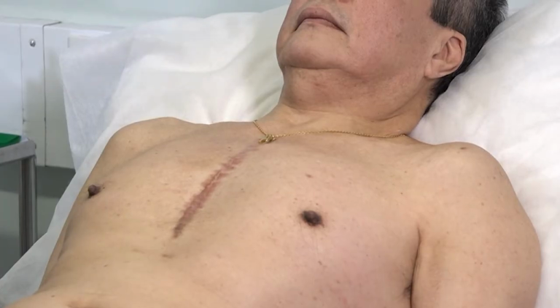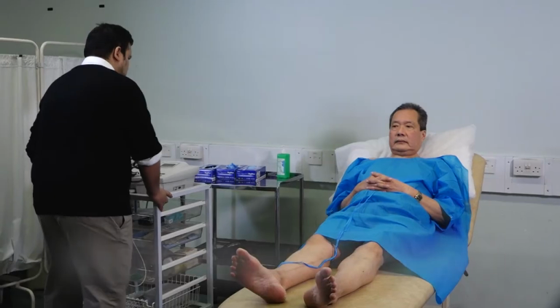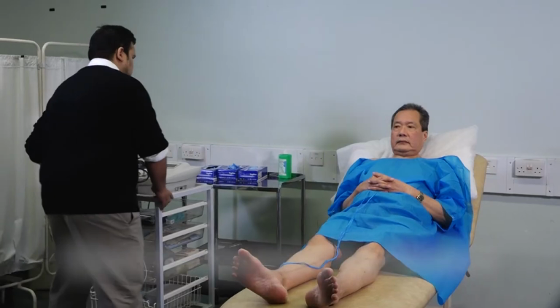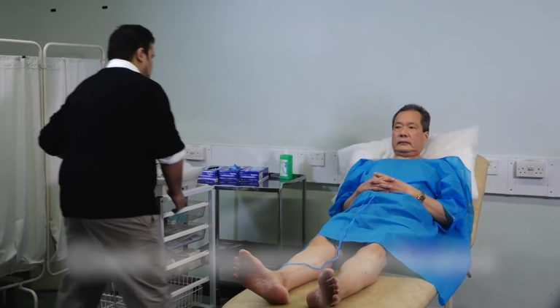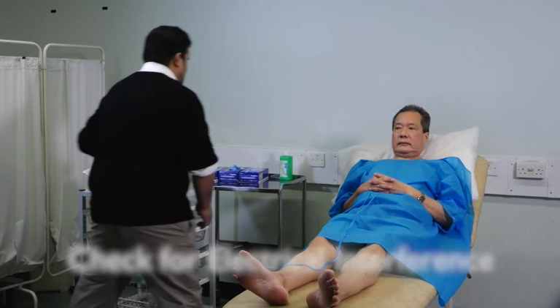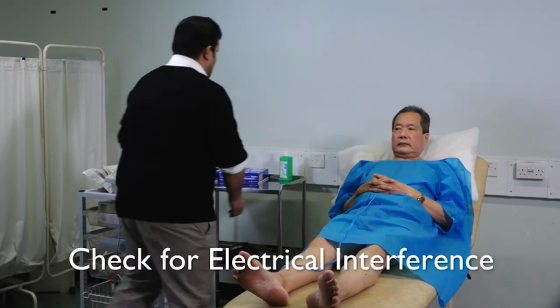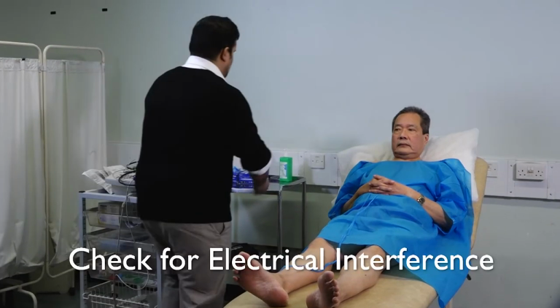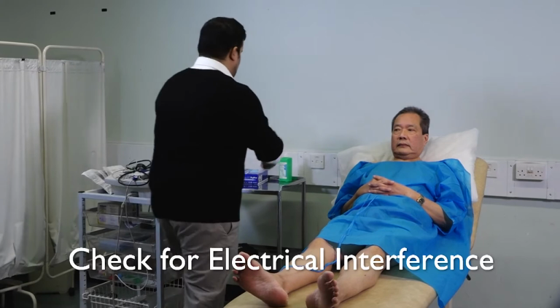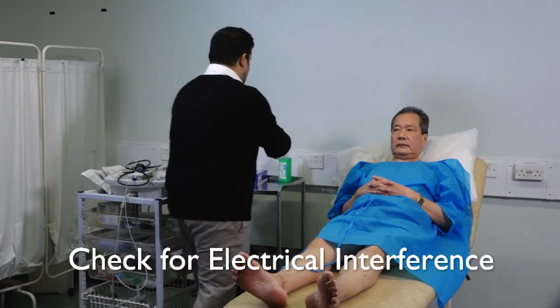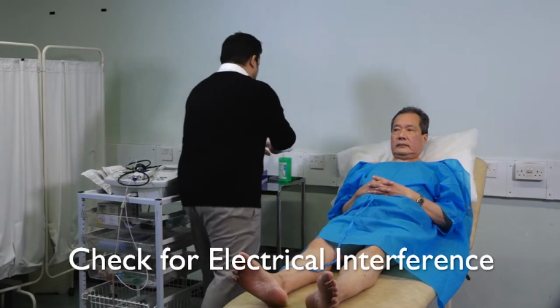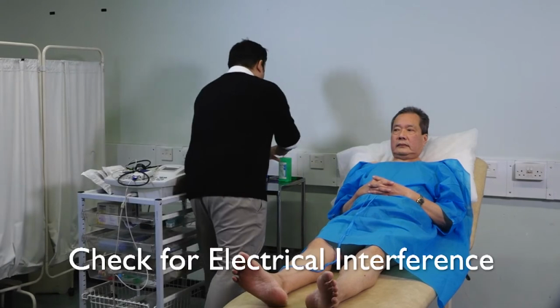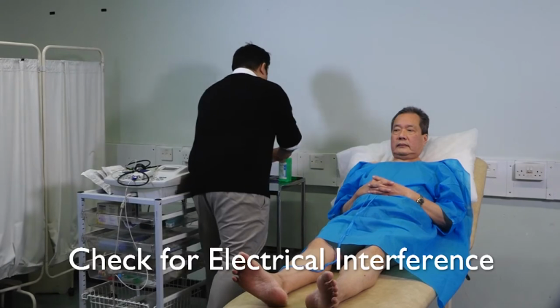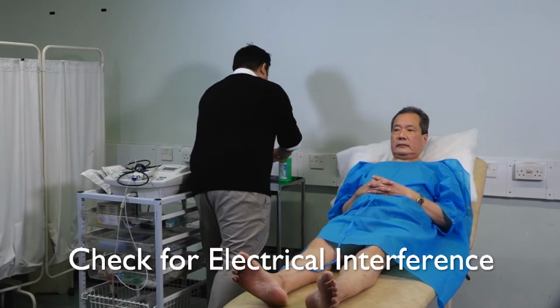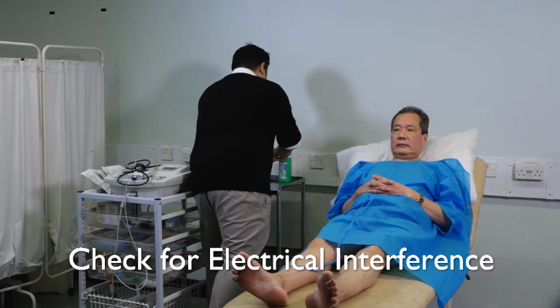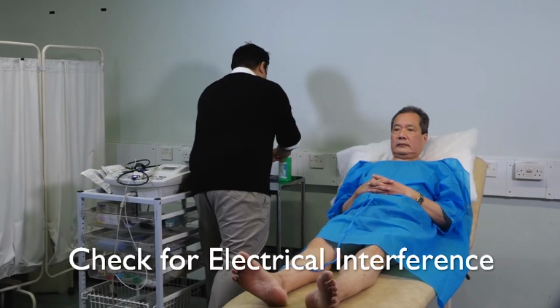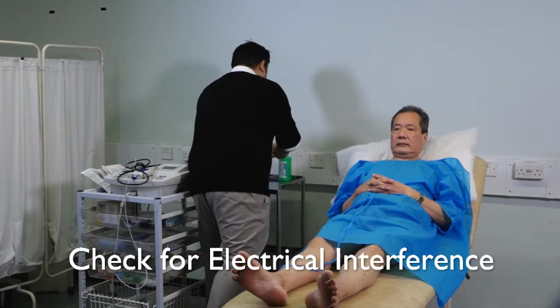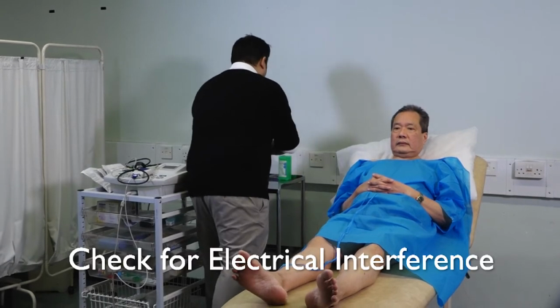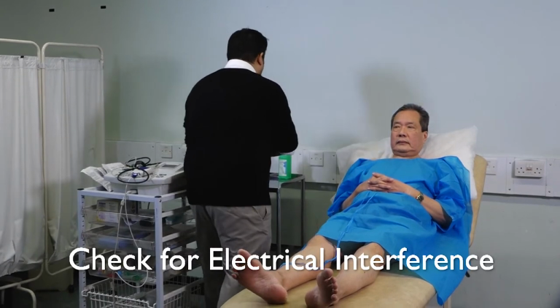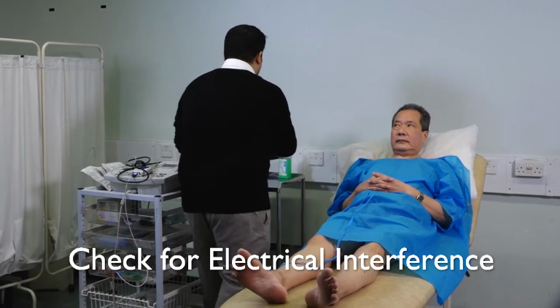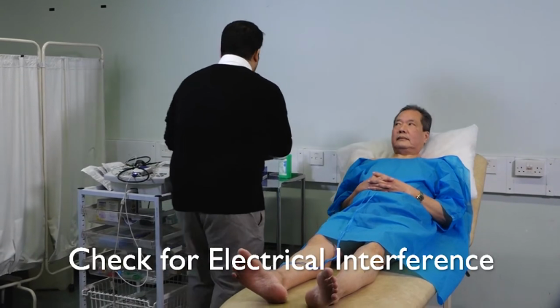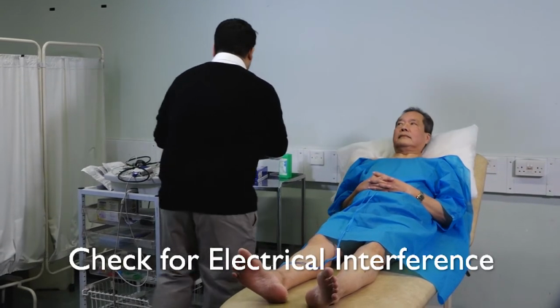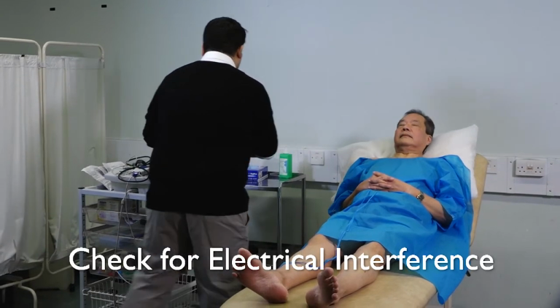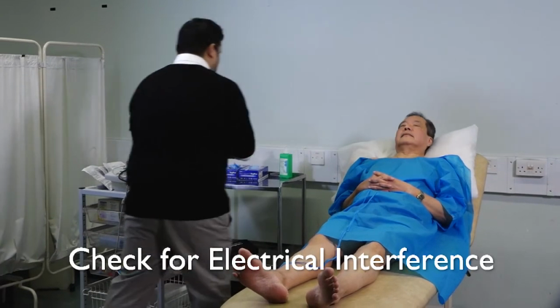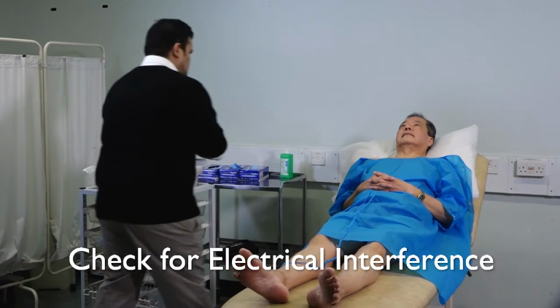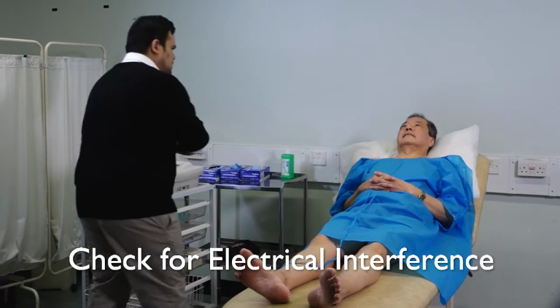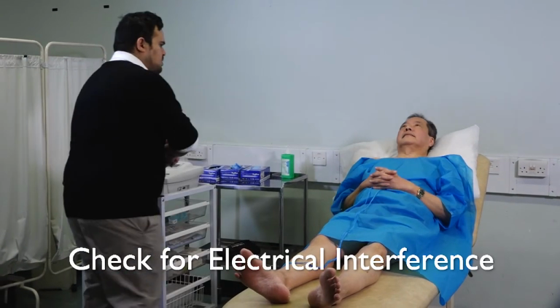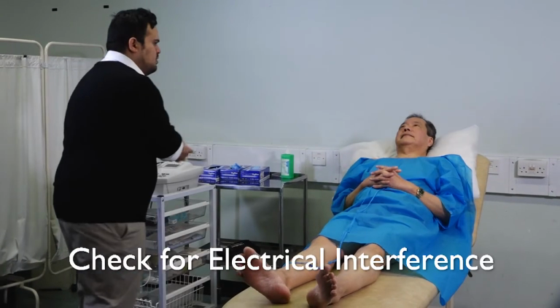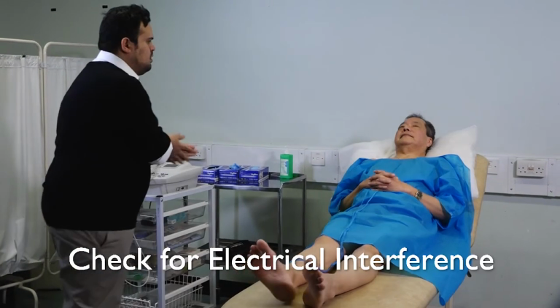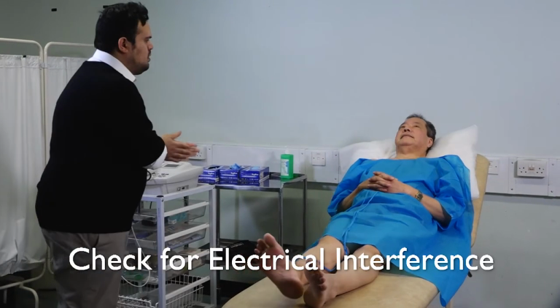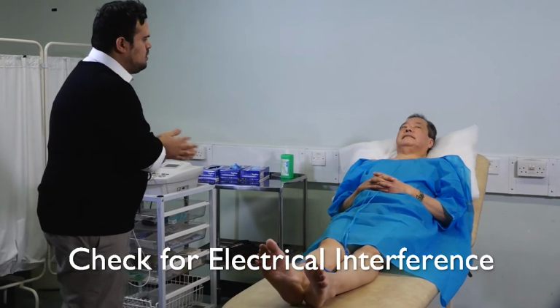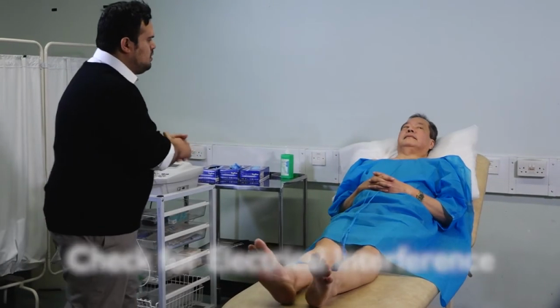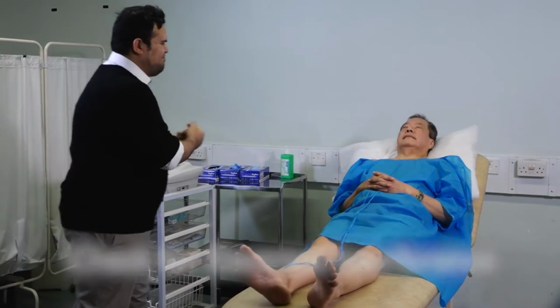Check for any large pieces of electrical equipment that may interfere with the ECG recording.